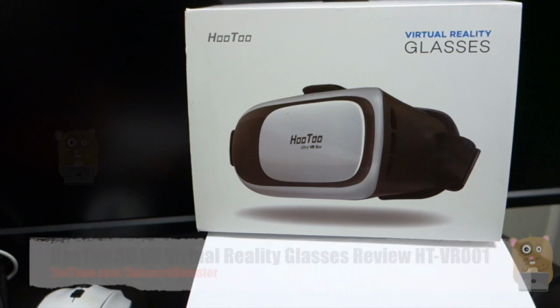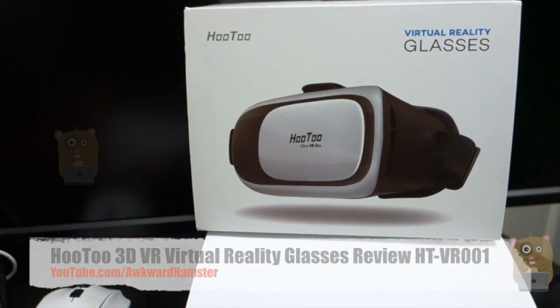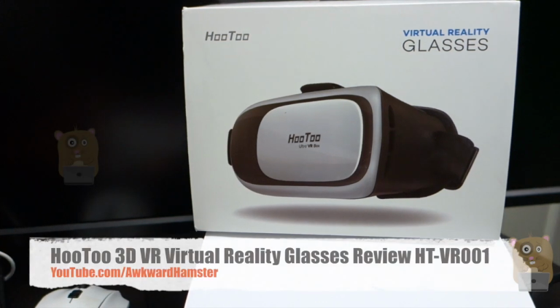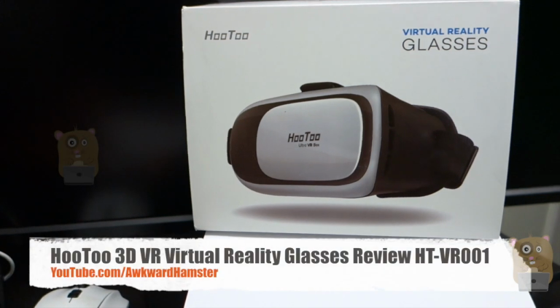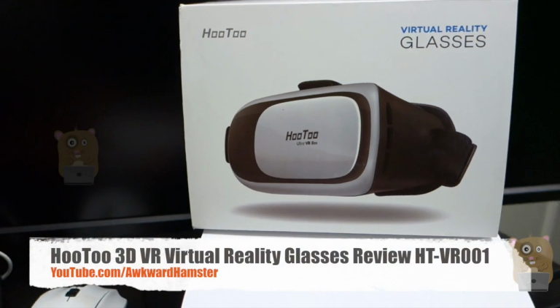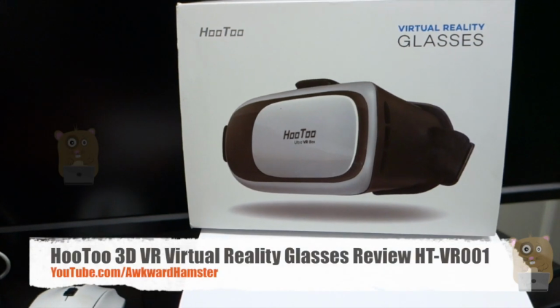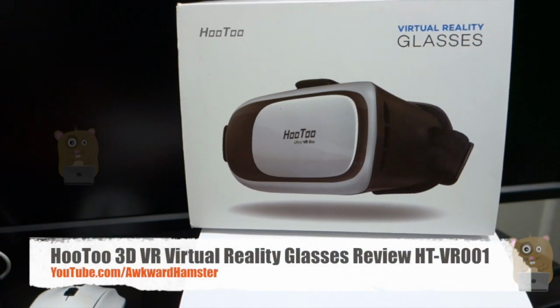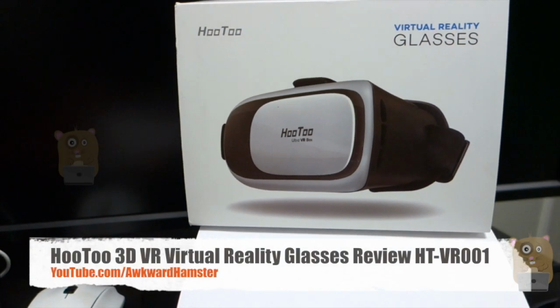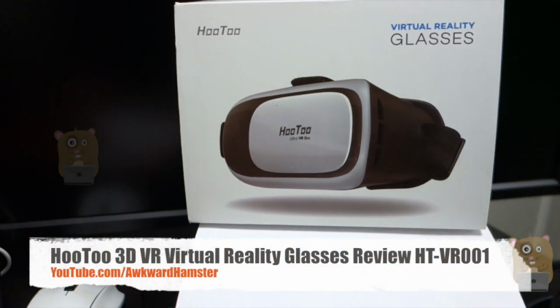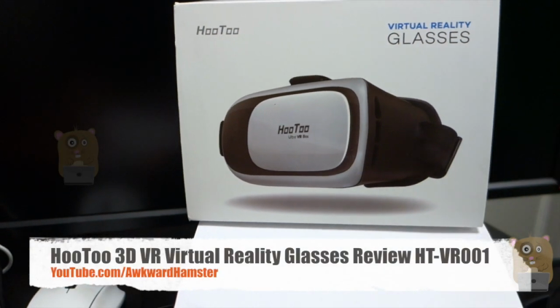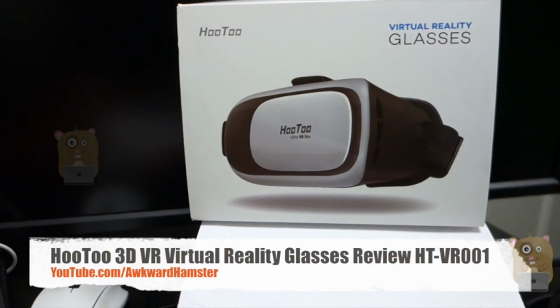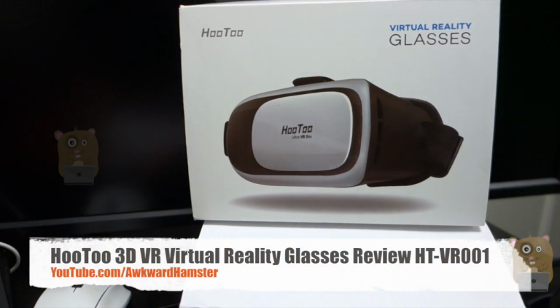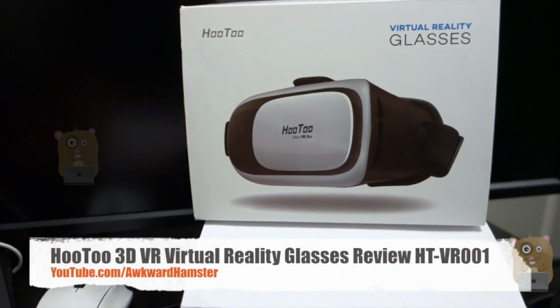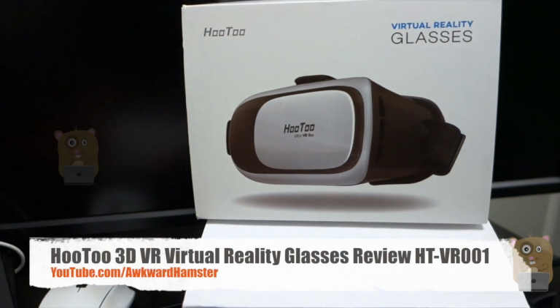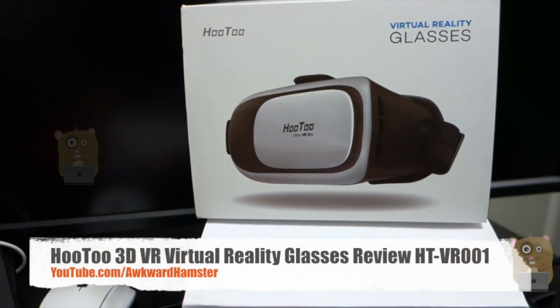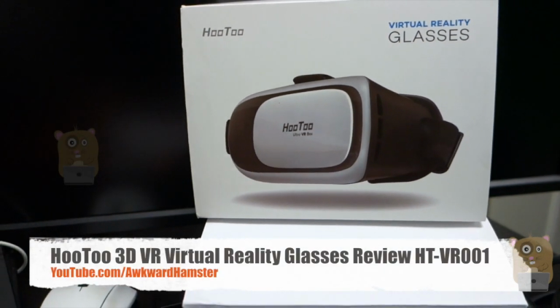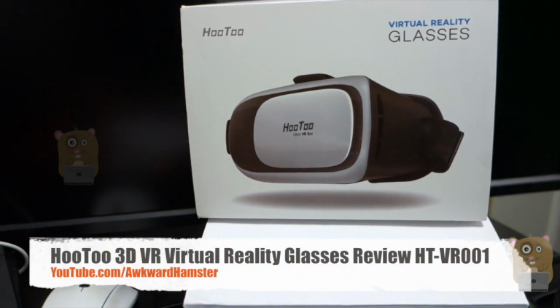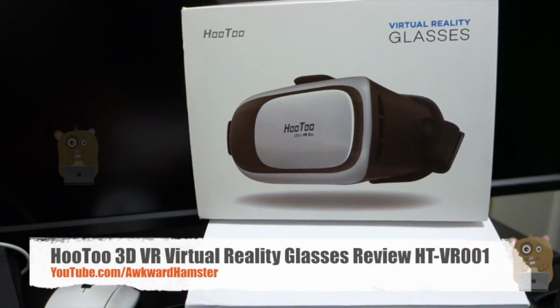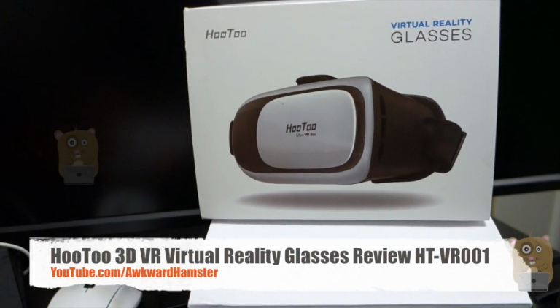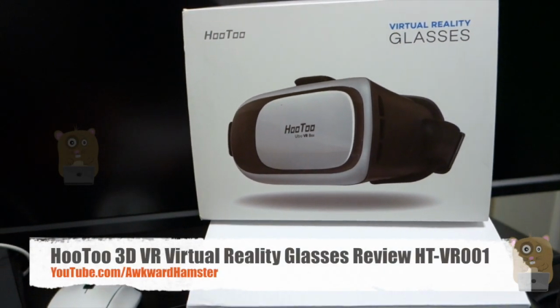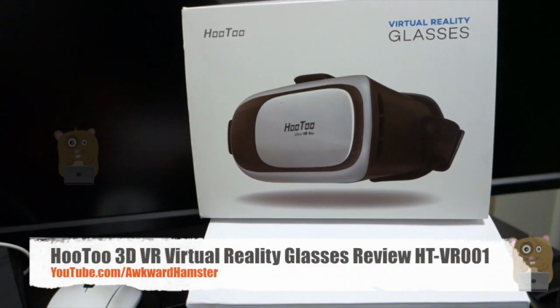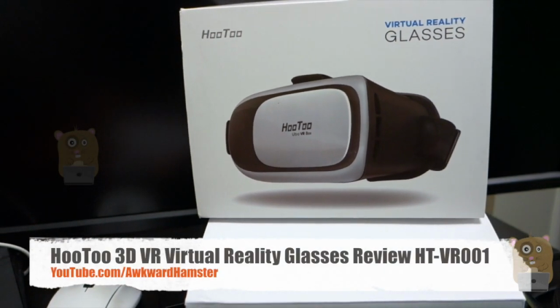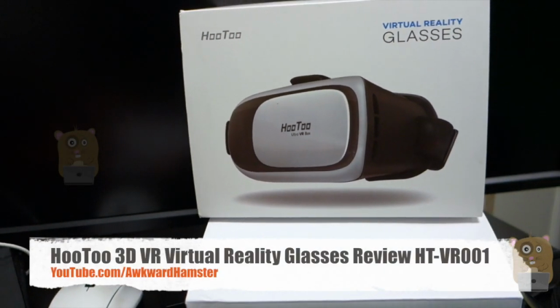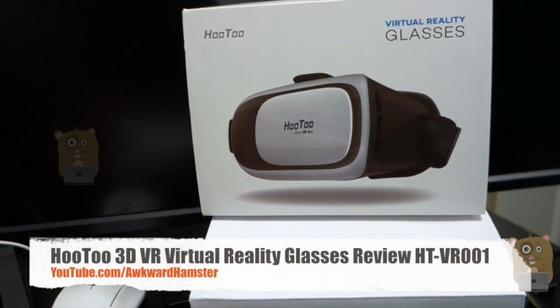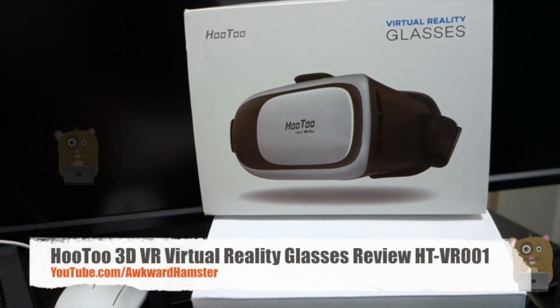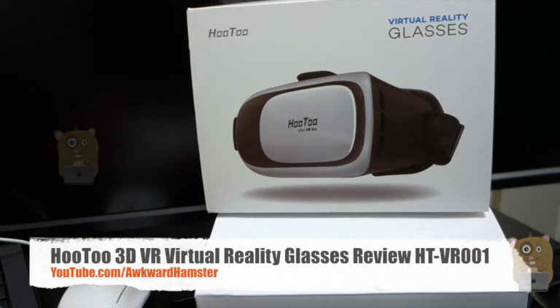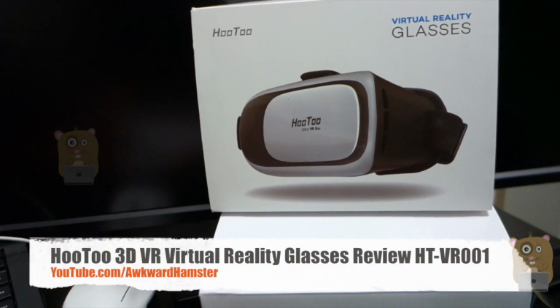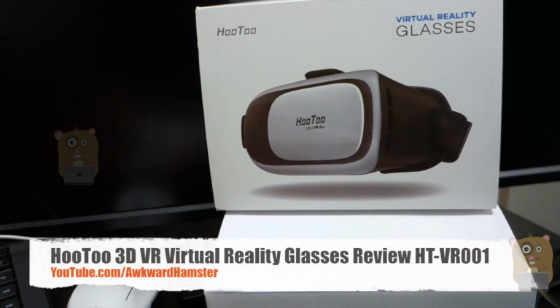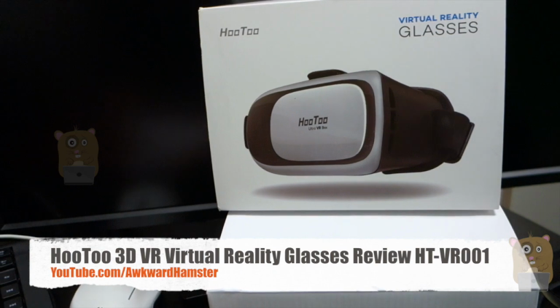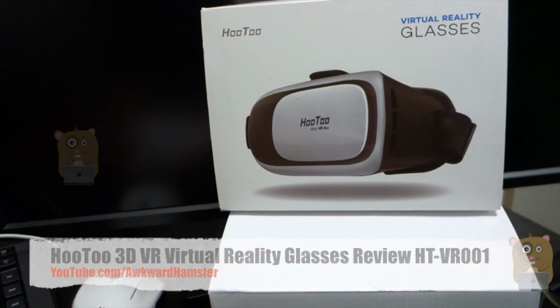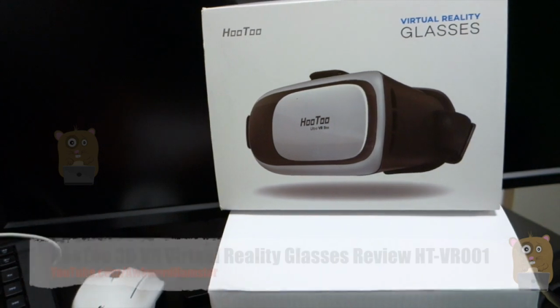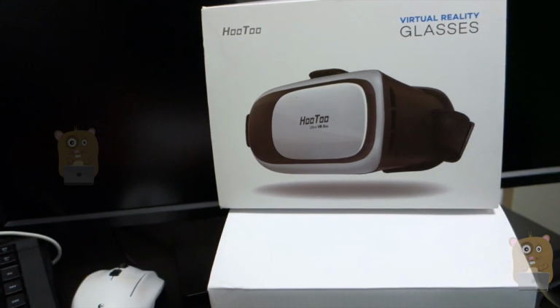Hi, welcome to O'Gramster. Today I'll be reviewing these Hutu VR glasses. The model is HT-VR001.